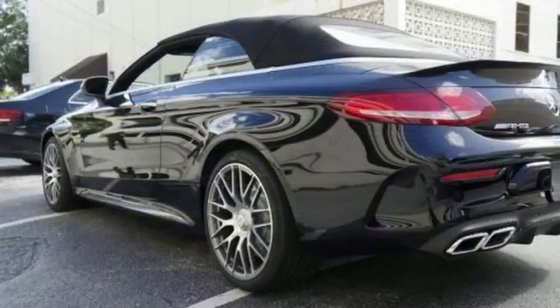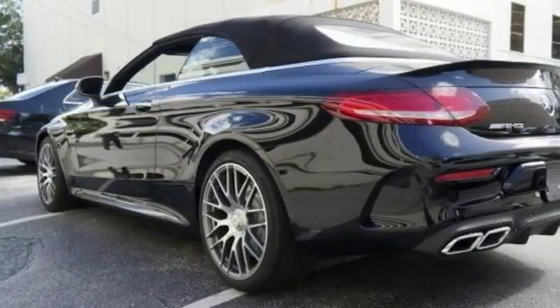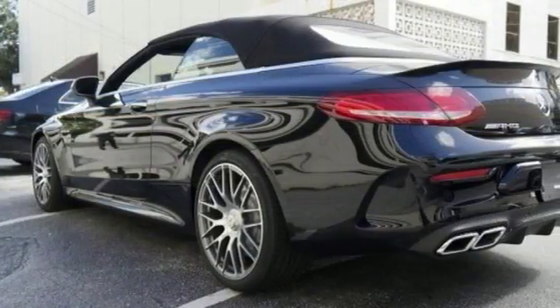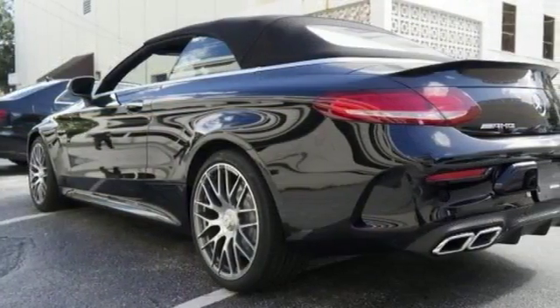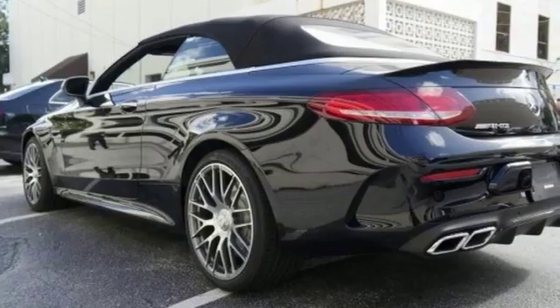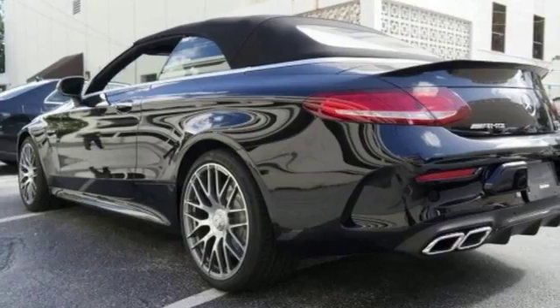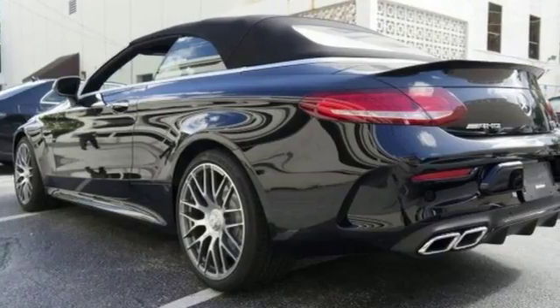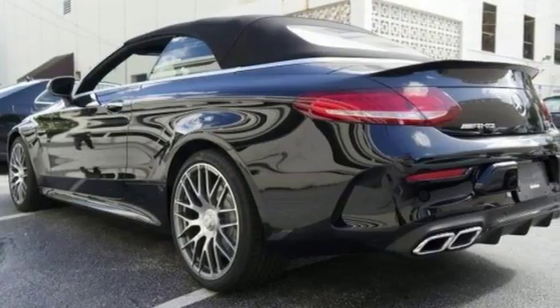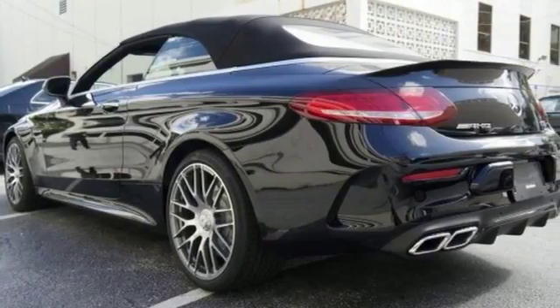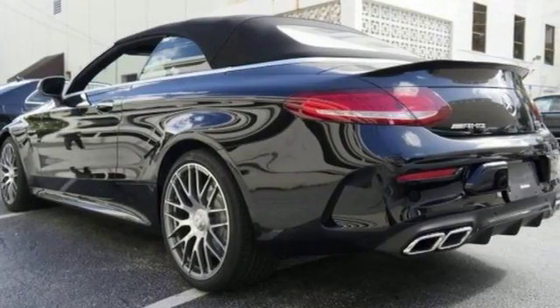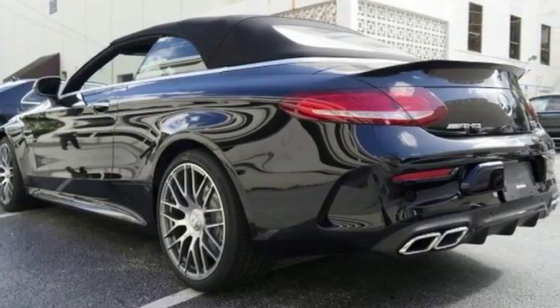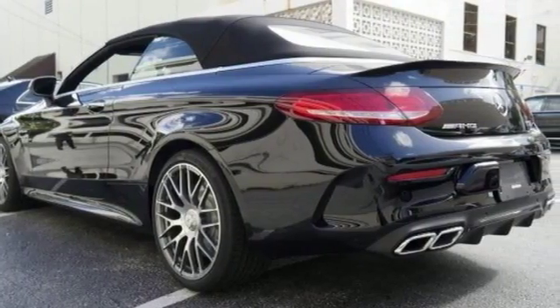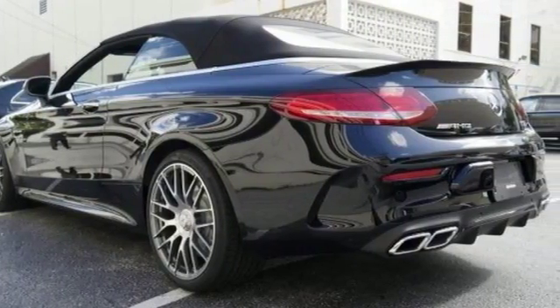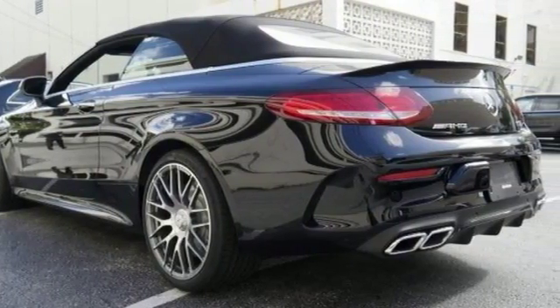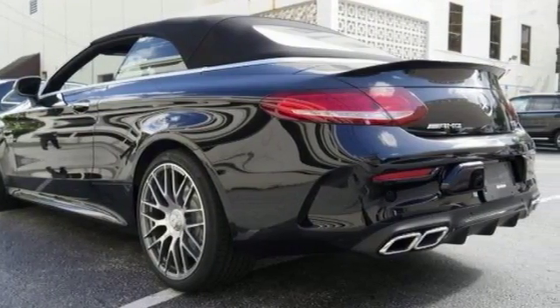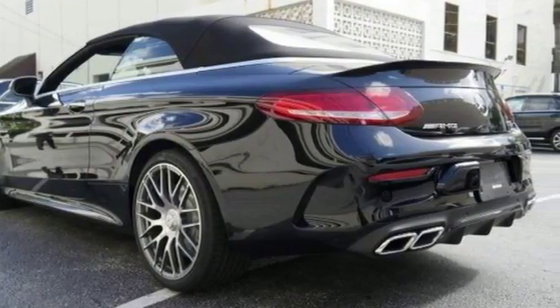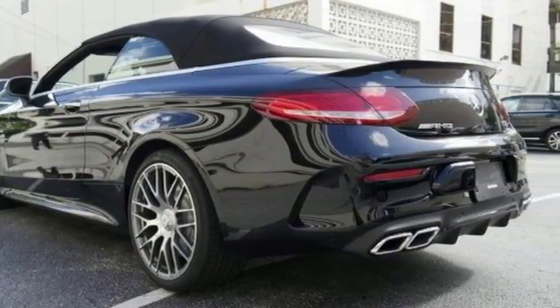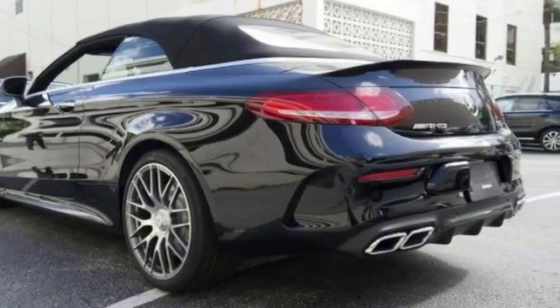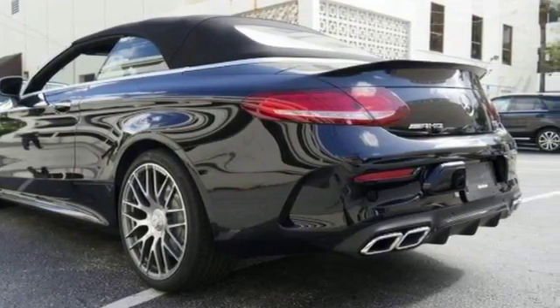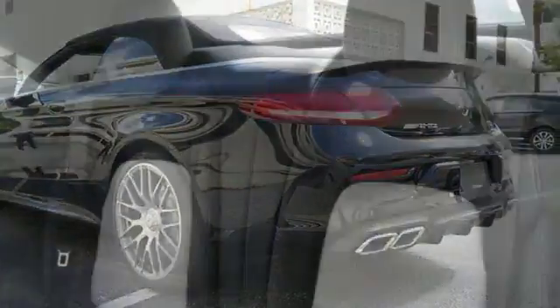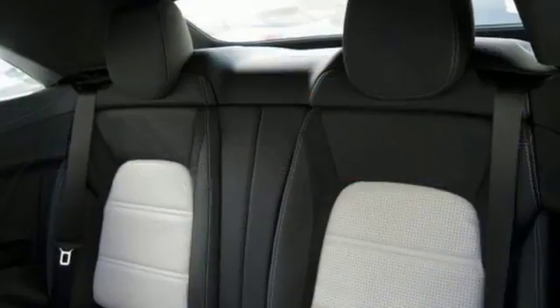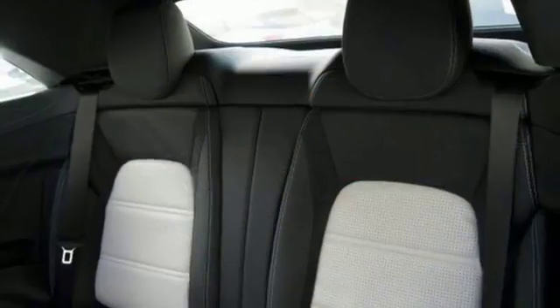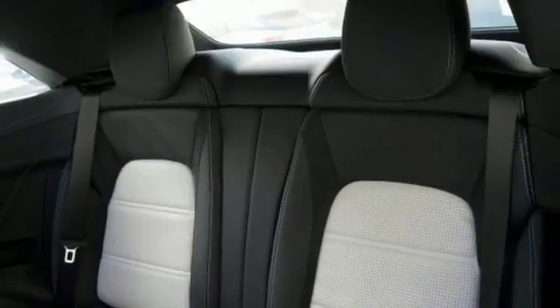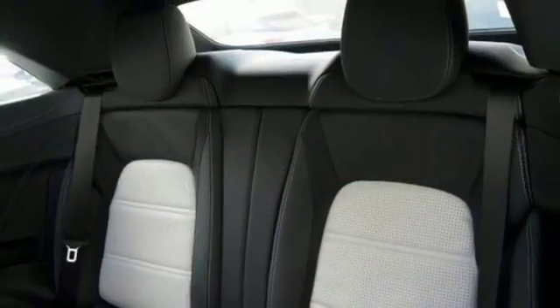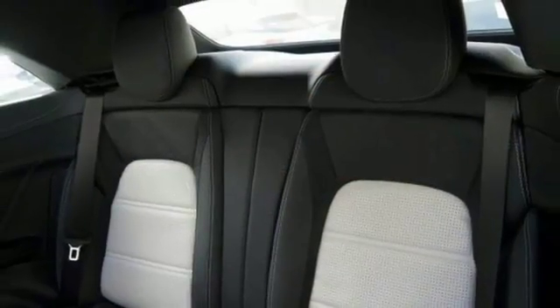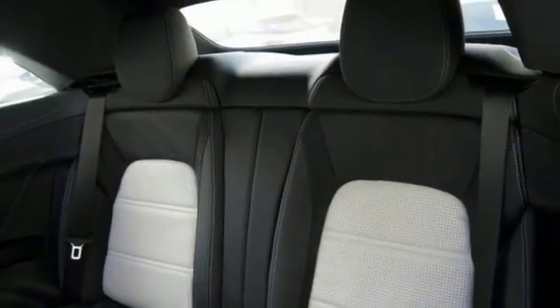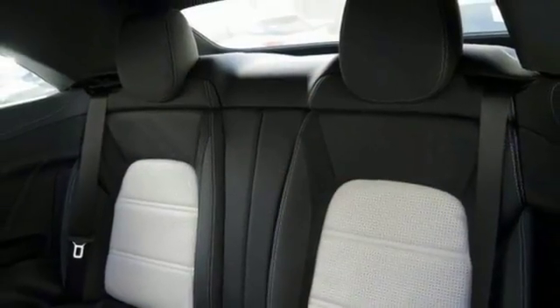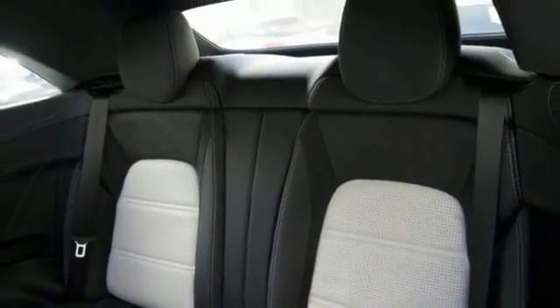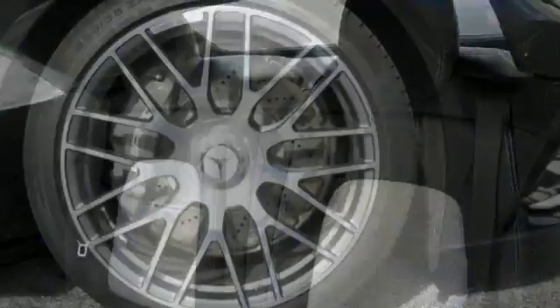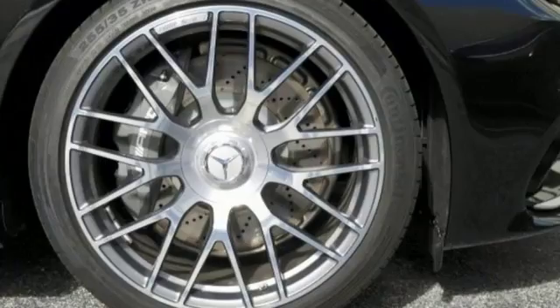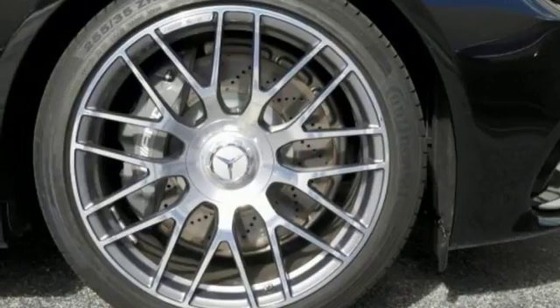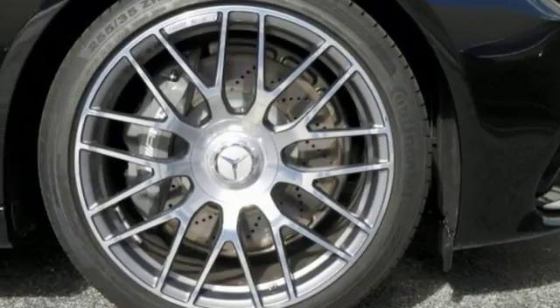It also features the black convertible top, rollover protection, black-painted wheels, and AMG Performance Exhaust System.